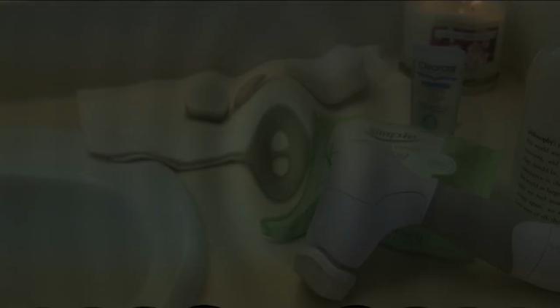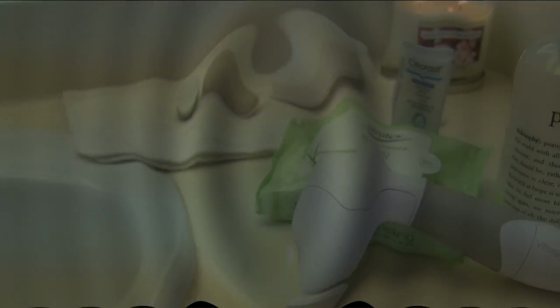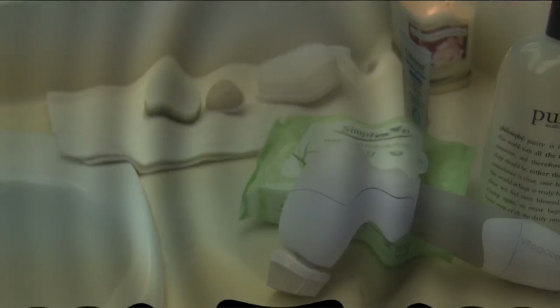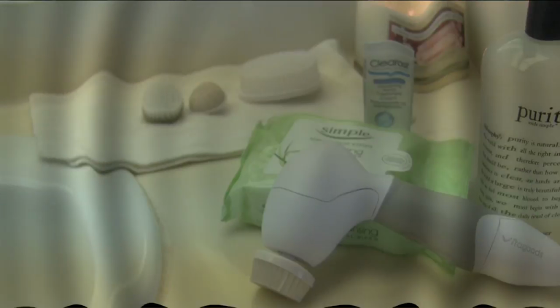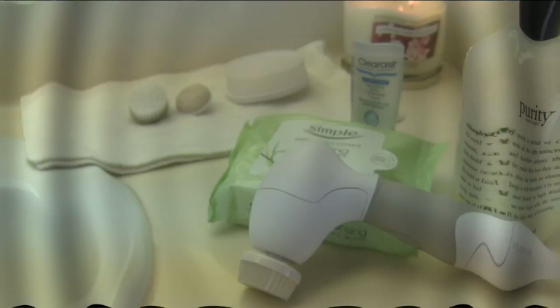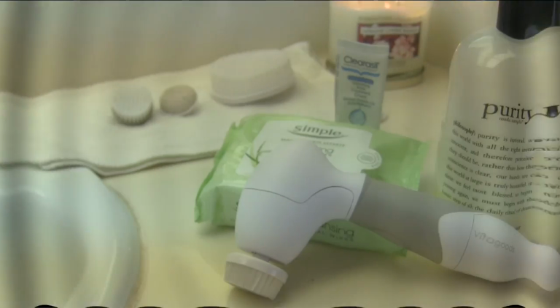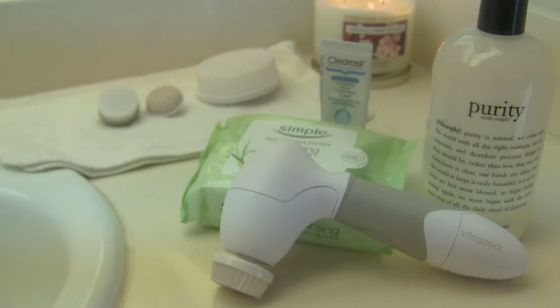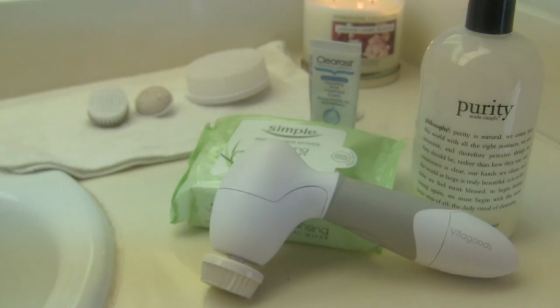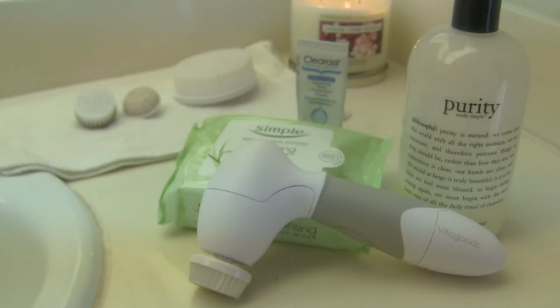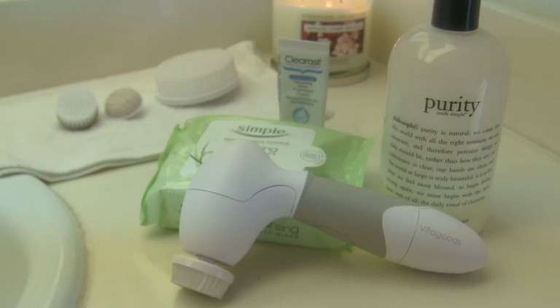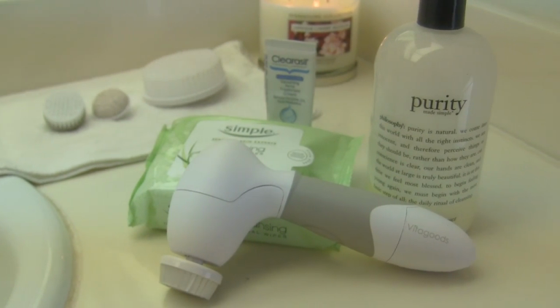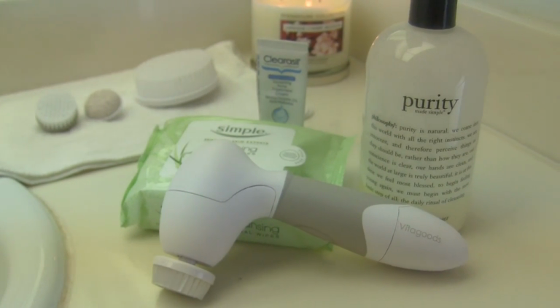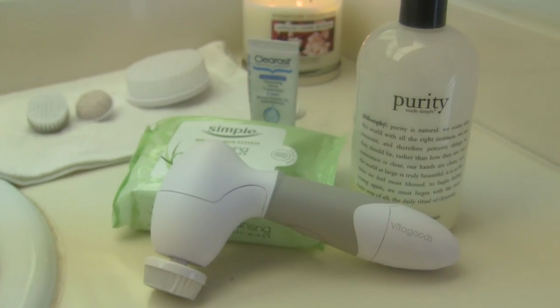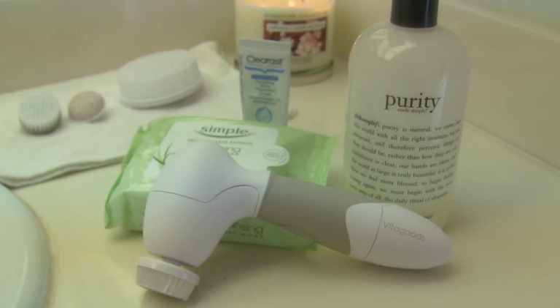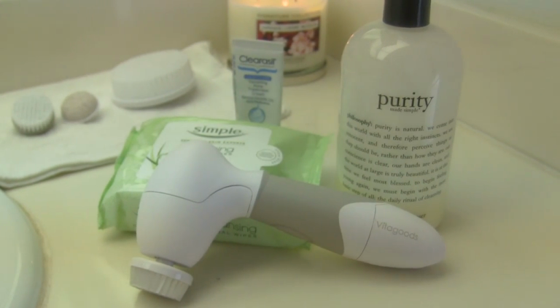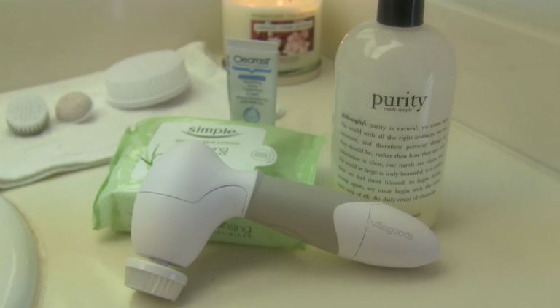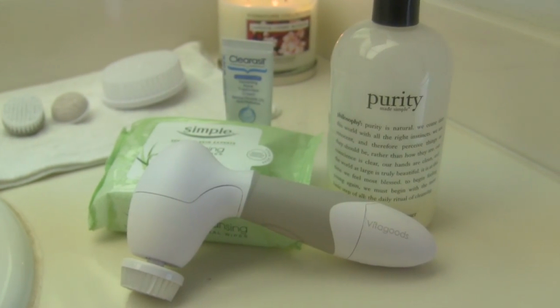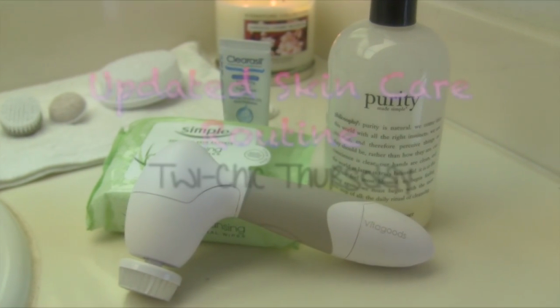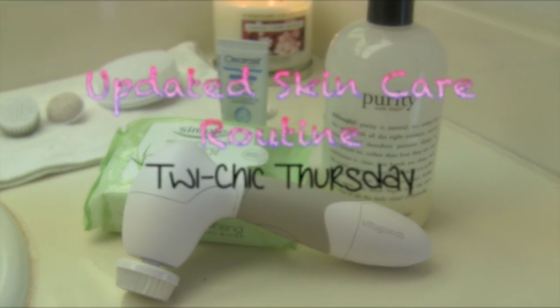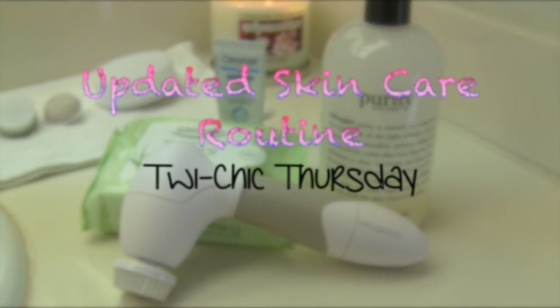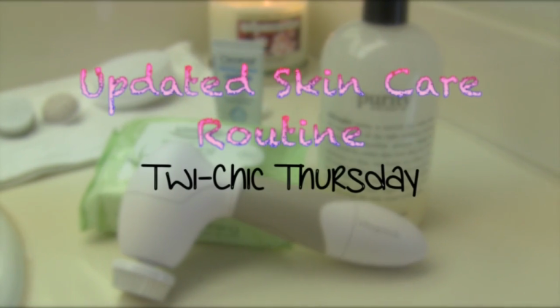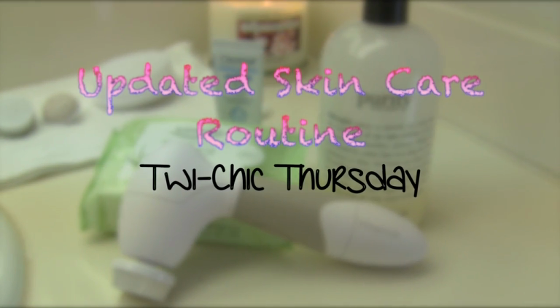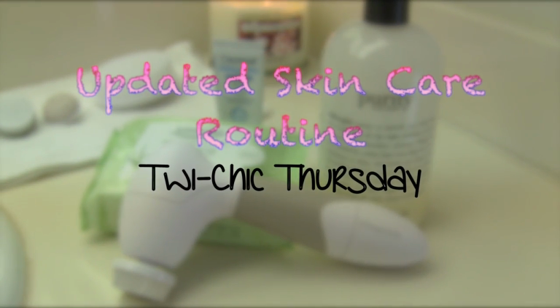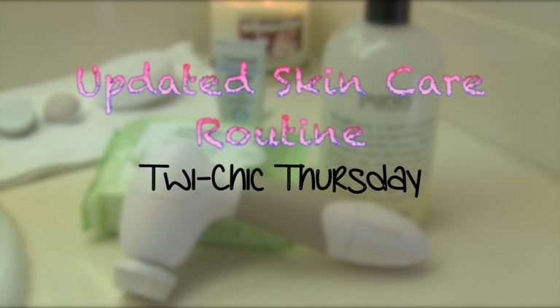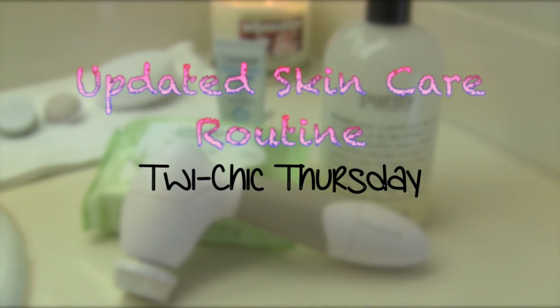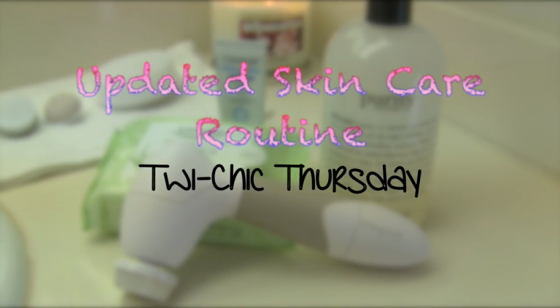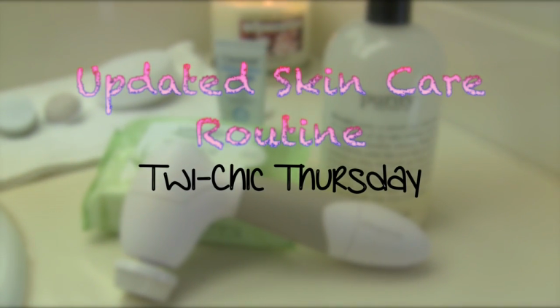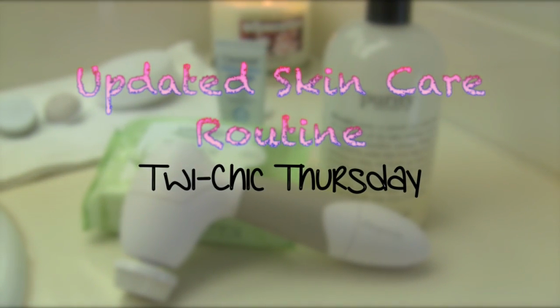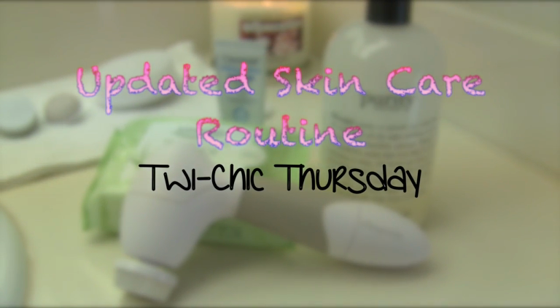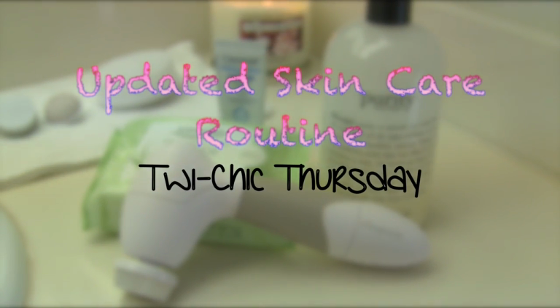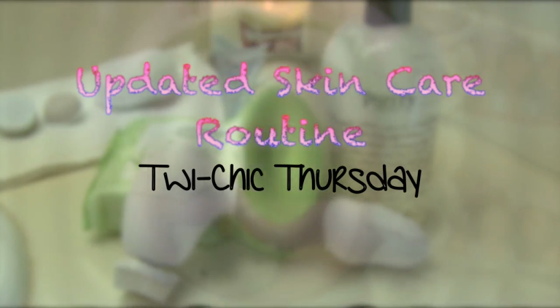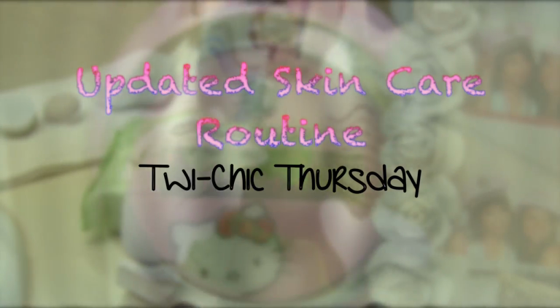Welcome back to TwiChick Thursday. In this week's tutorial I wanted to share with you my updated skincare routine.